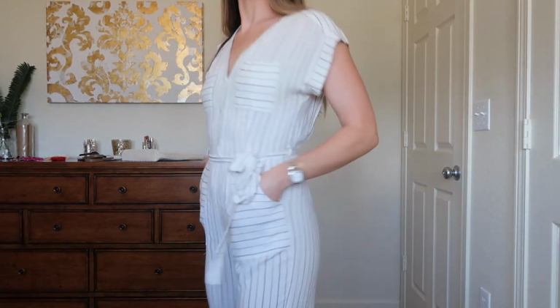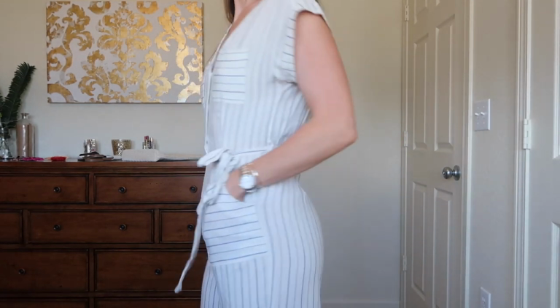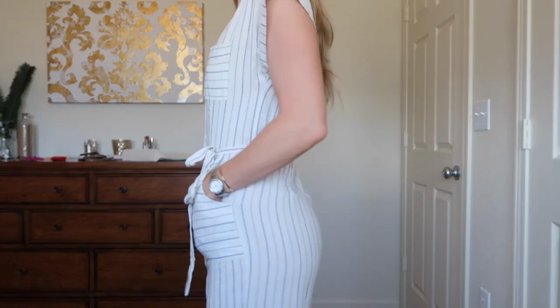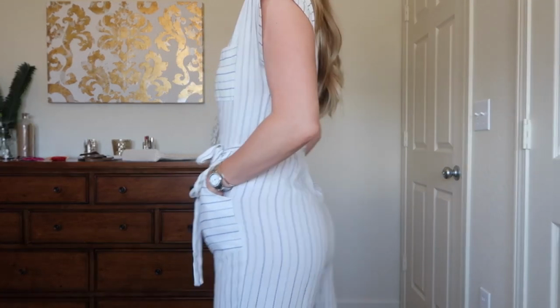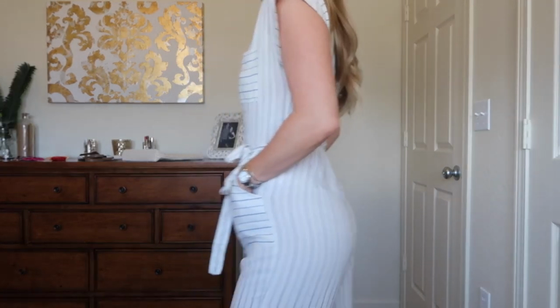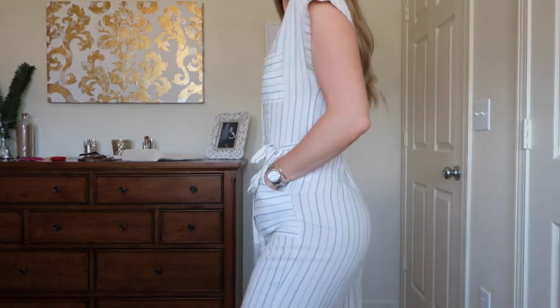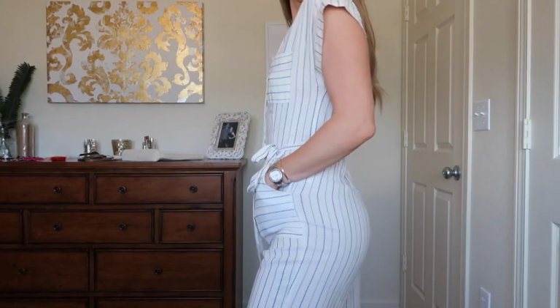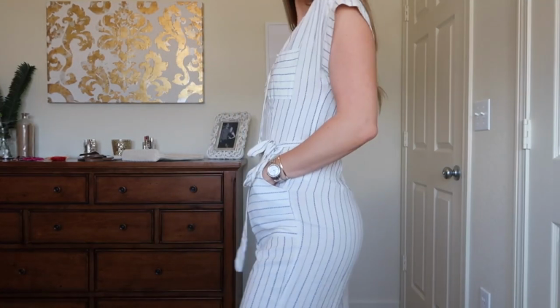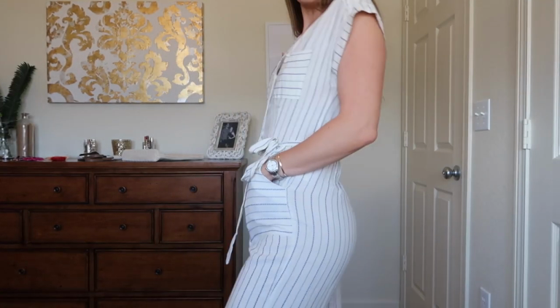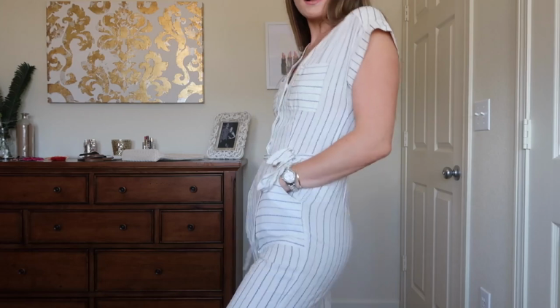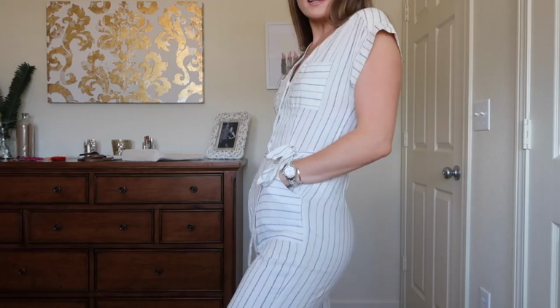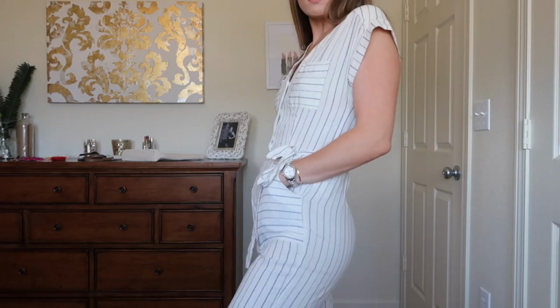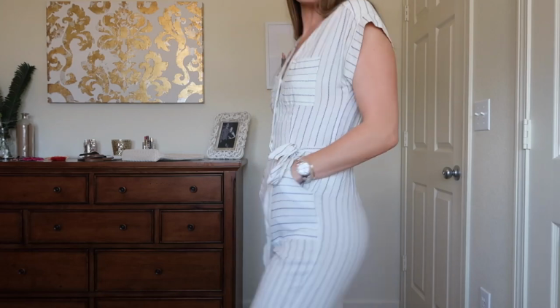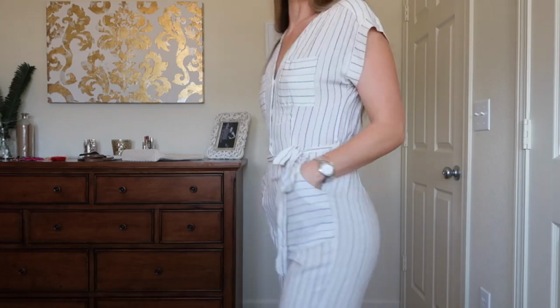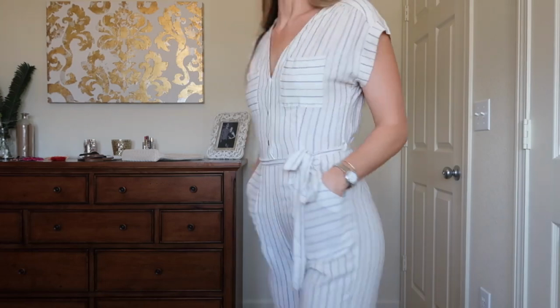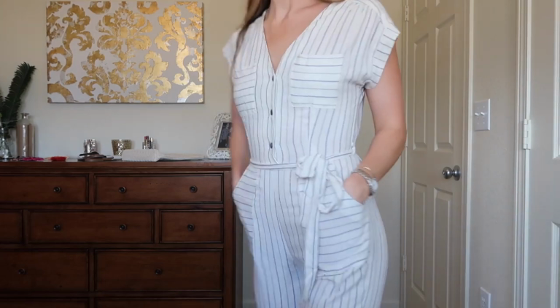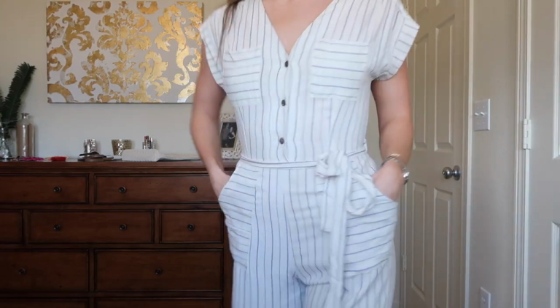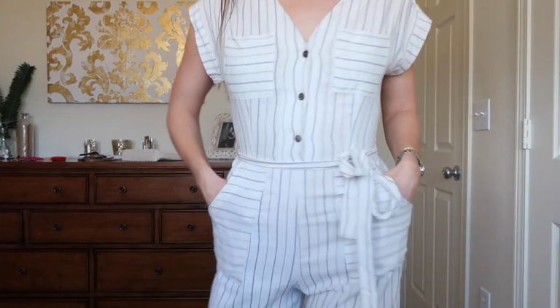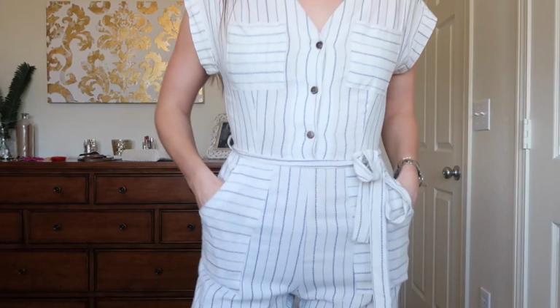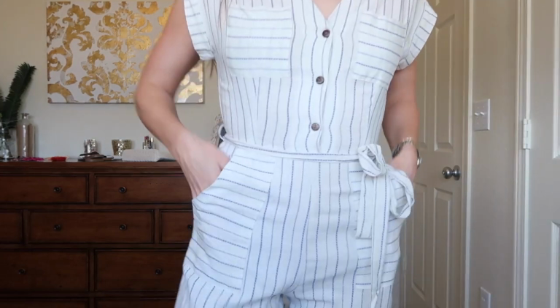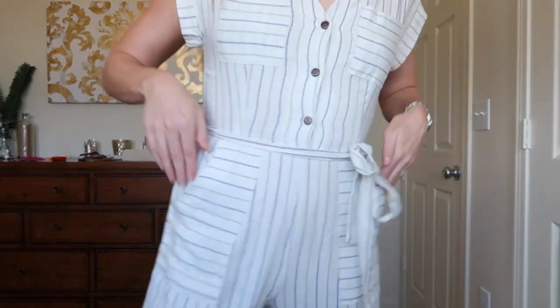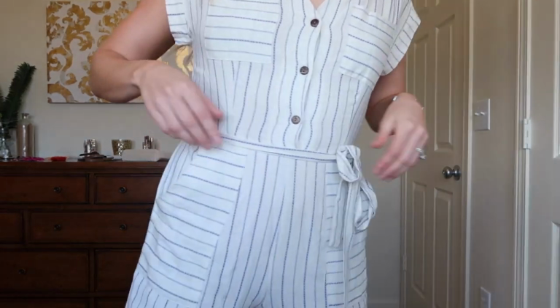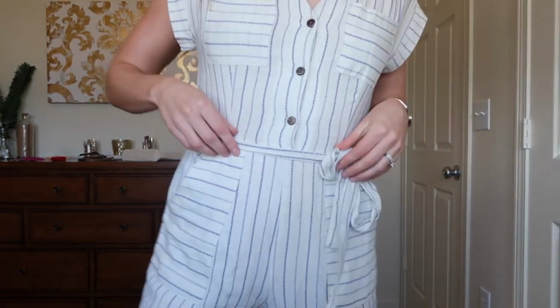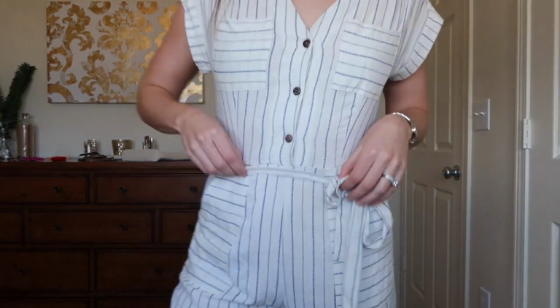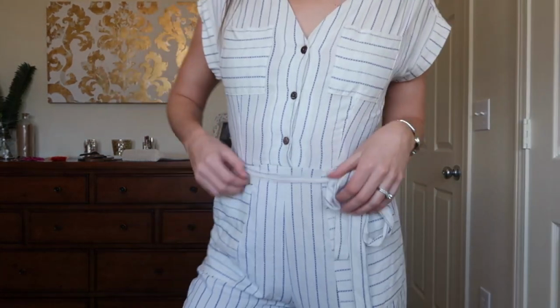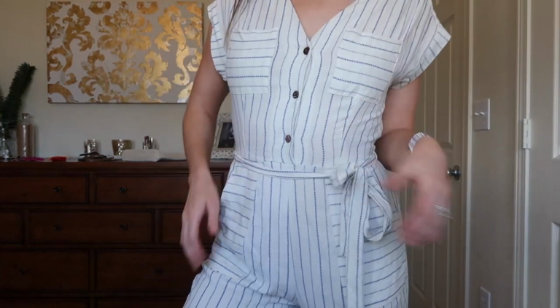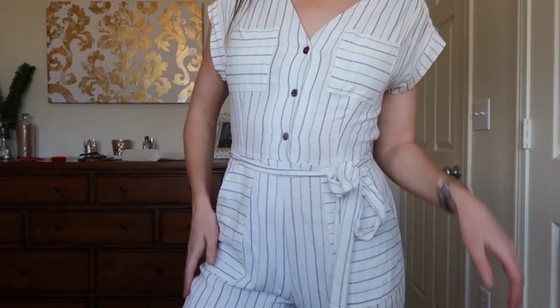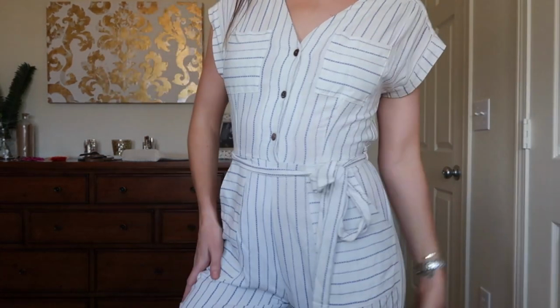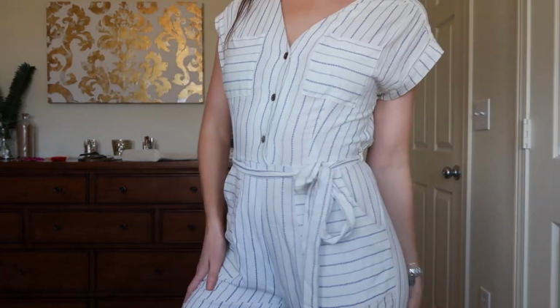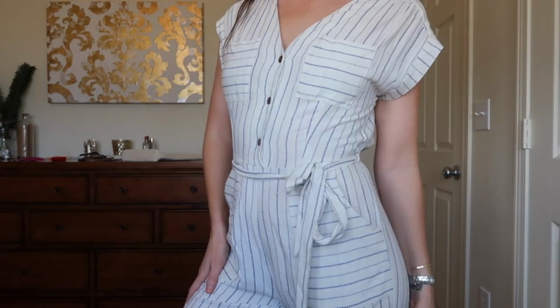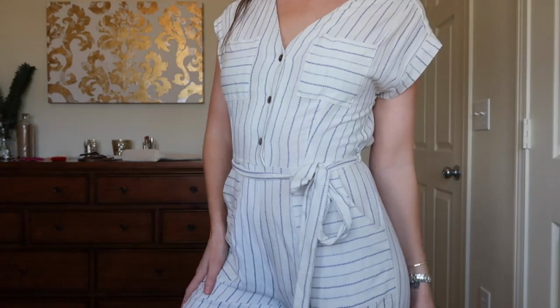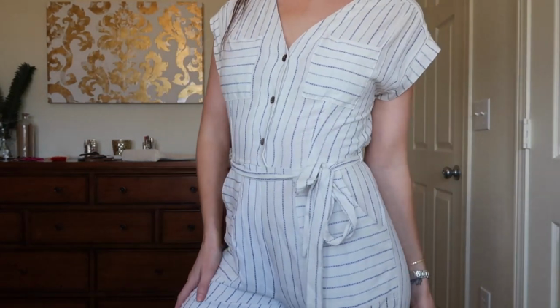This is item number one and it's got pockets, which is always great. Ladies, you know, we like our pockets.